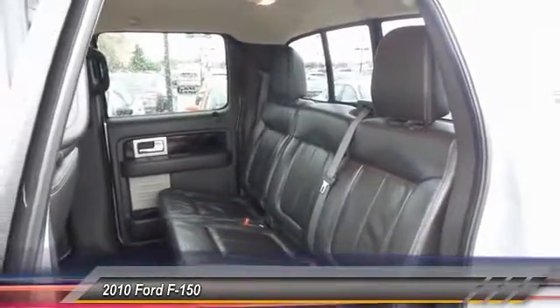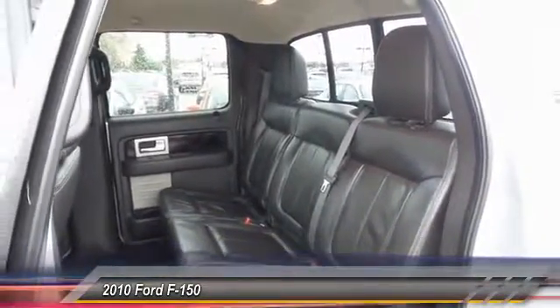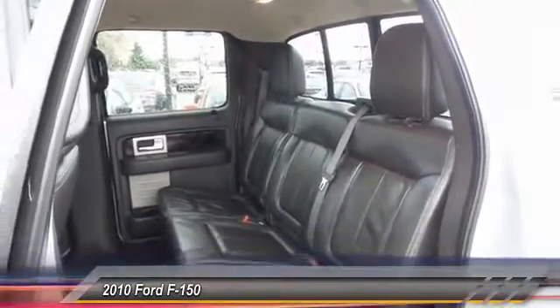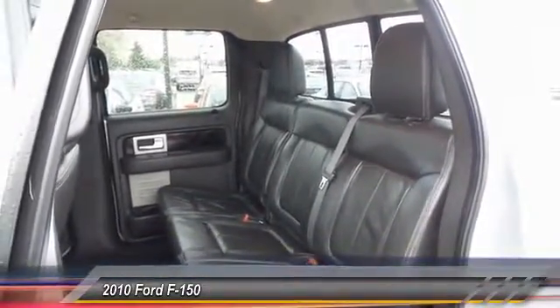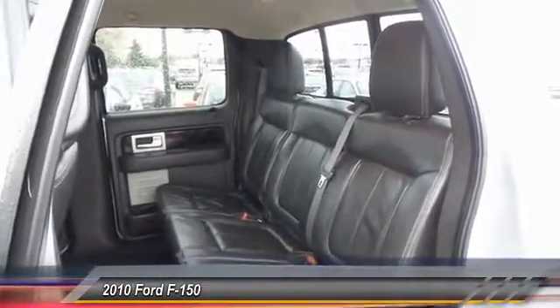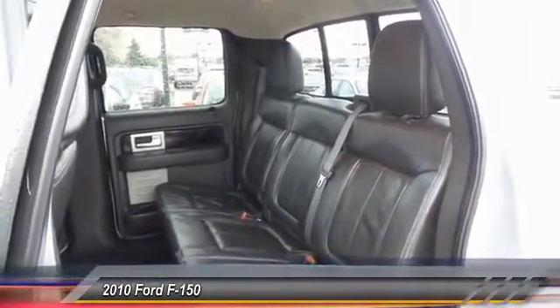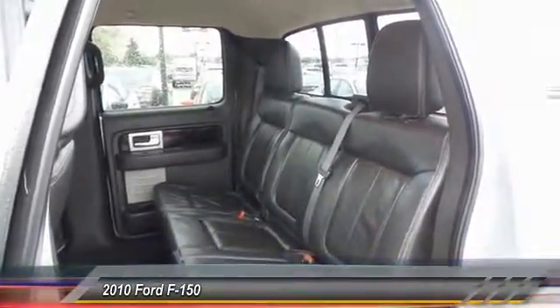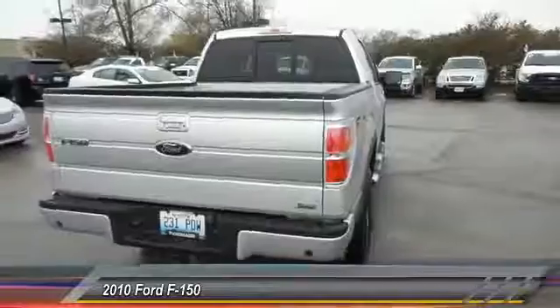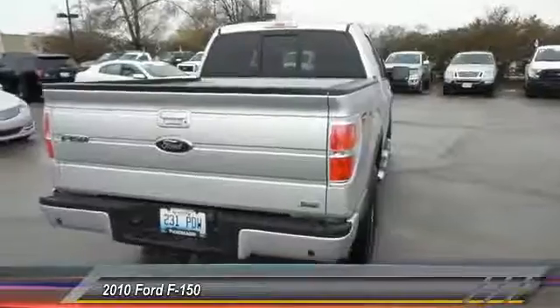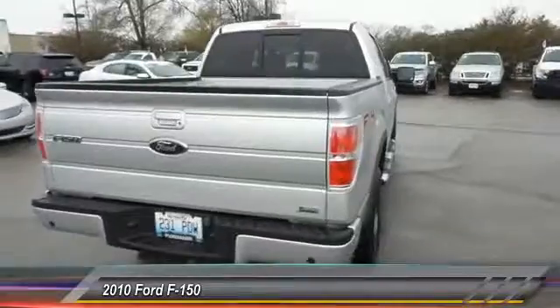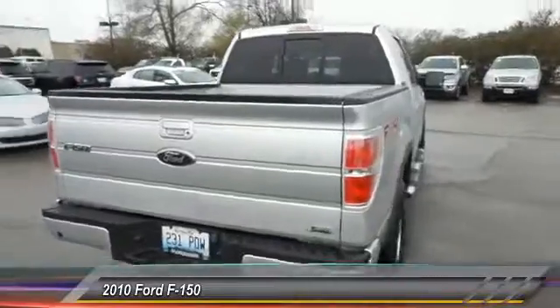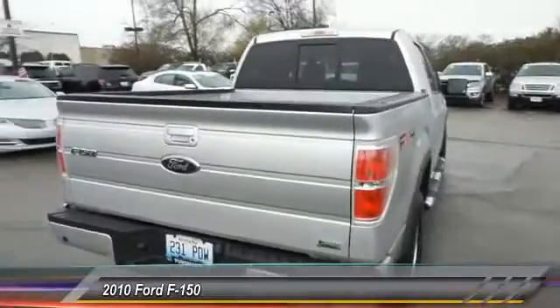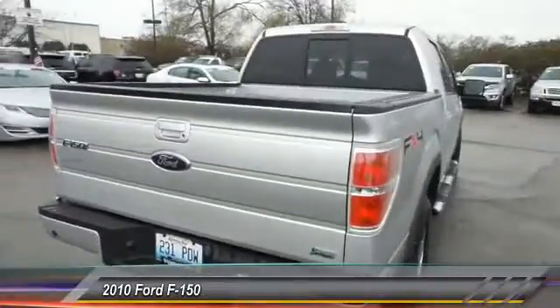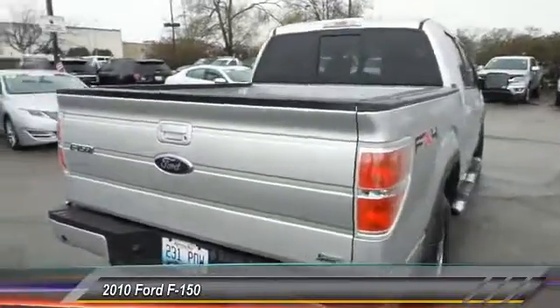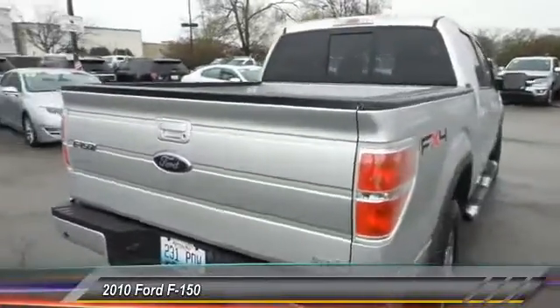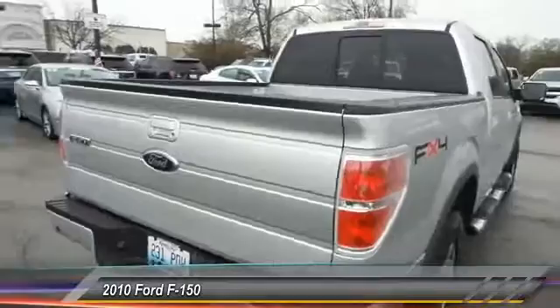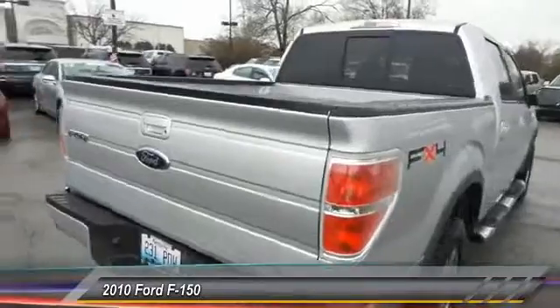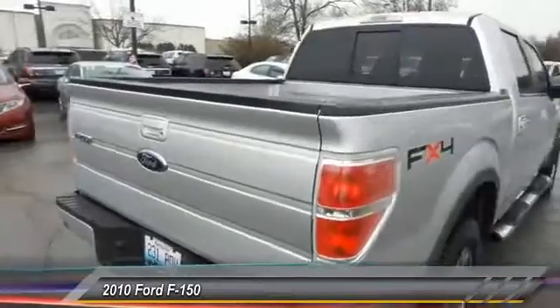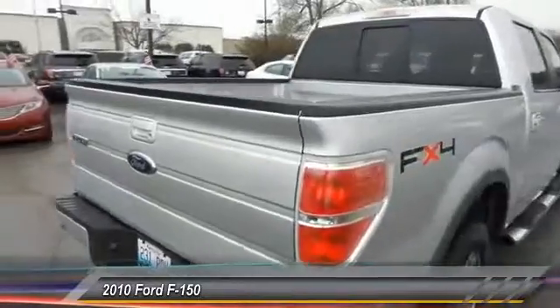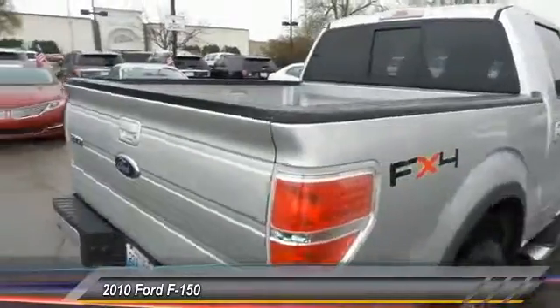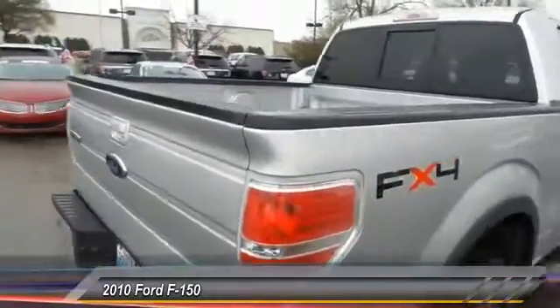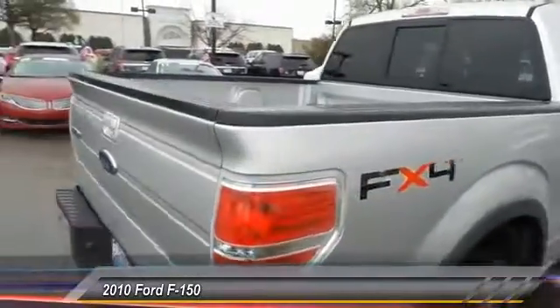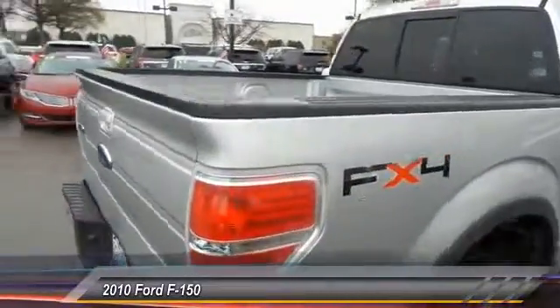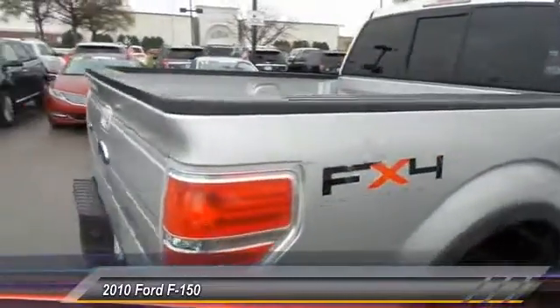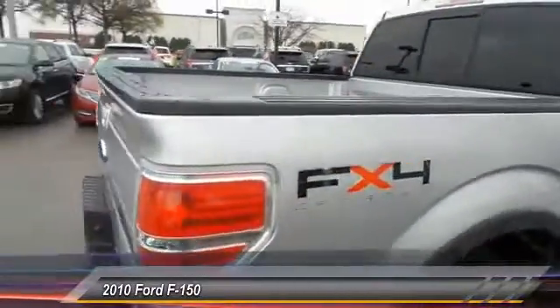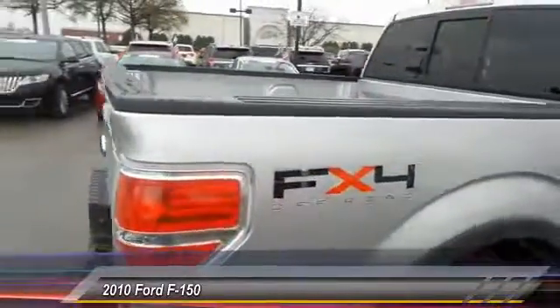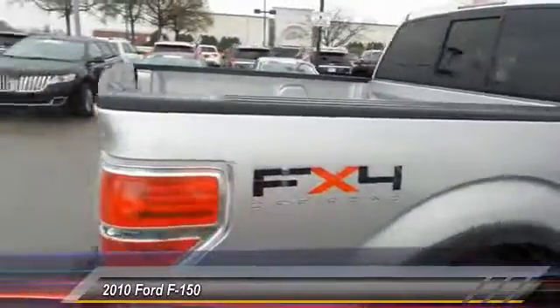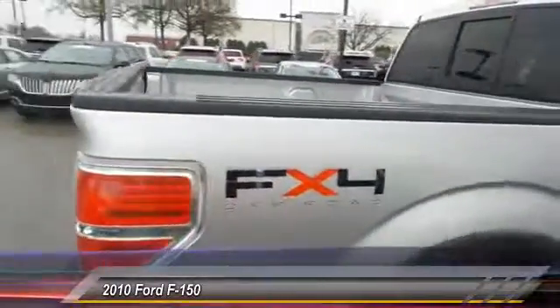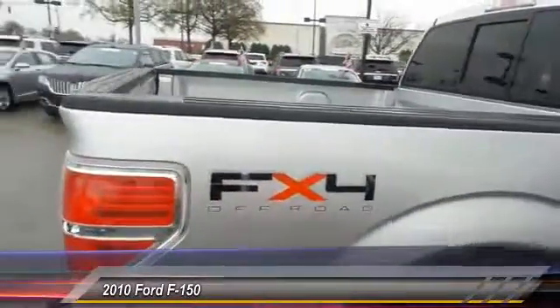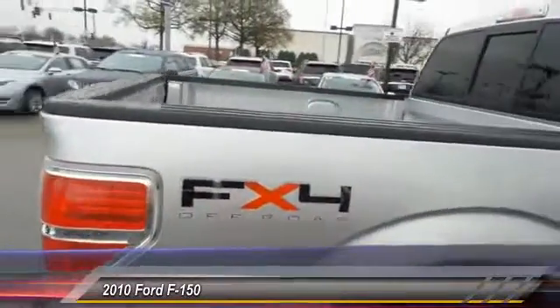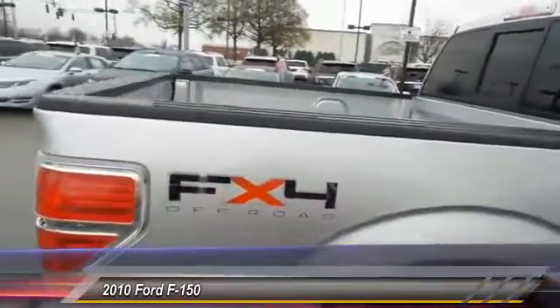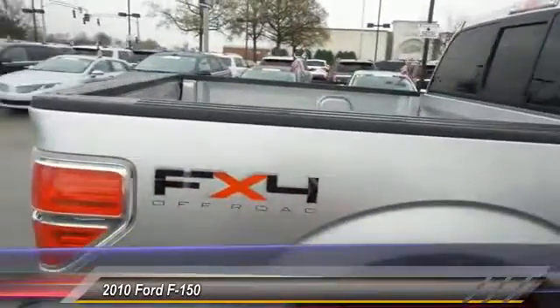Four-wheel disc brakes, captain chairs, AM/FM CD player with six speakers.